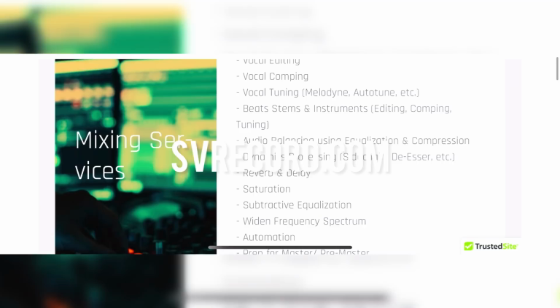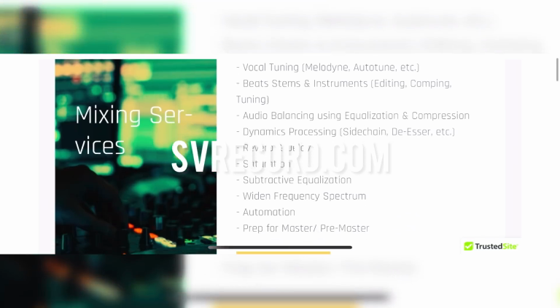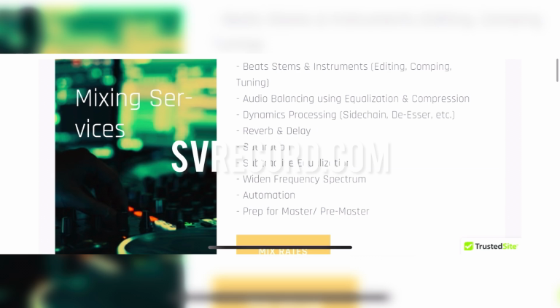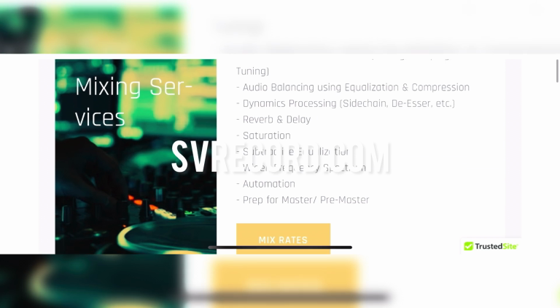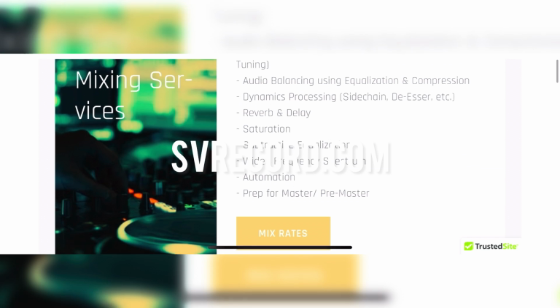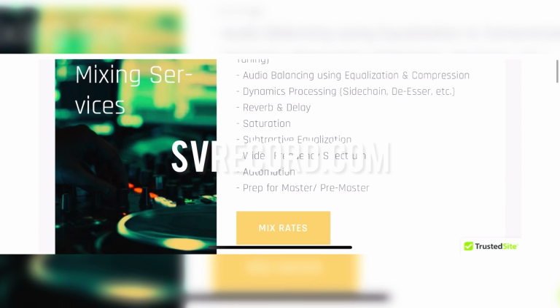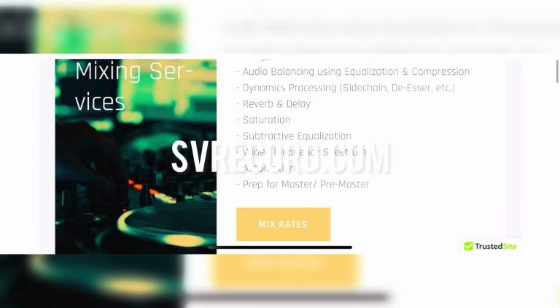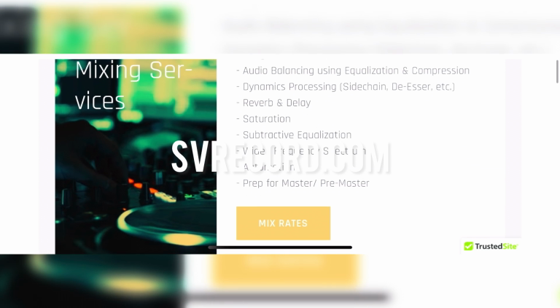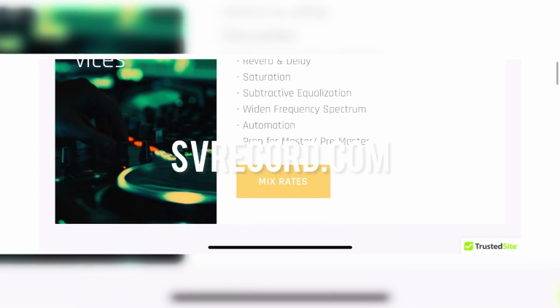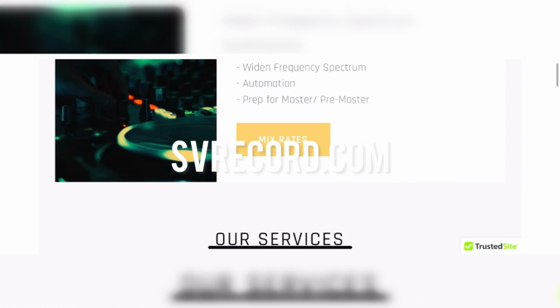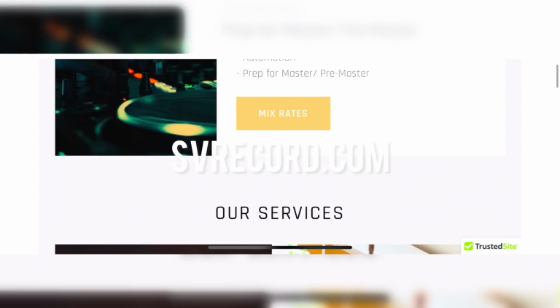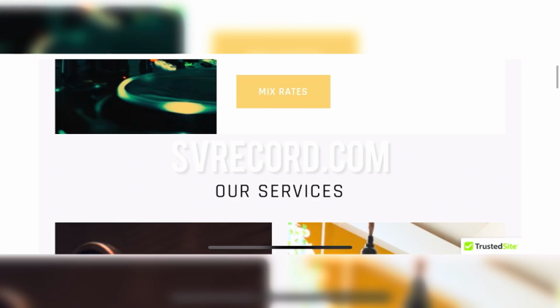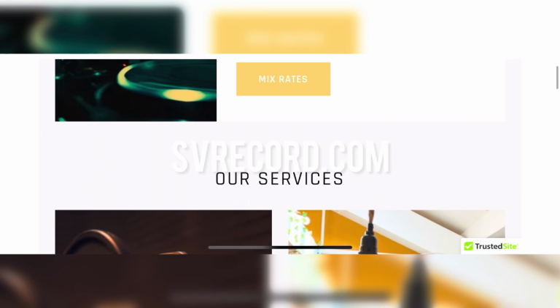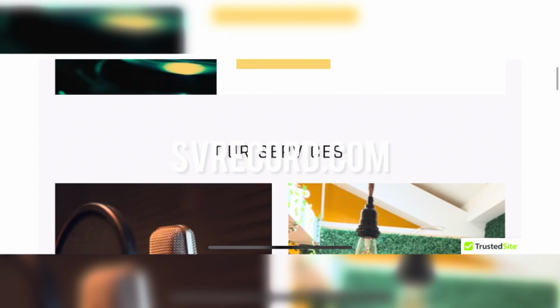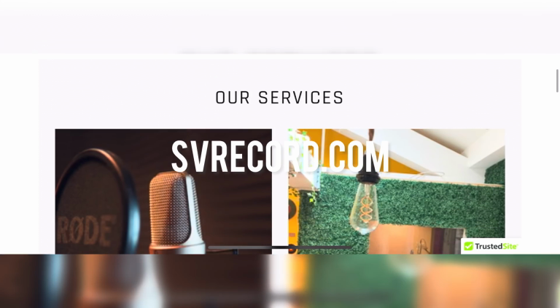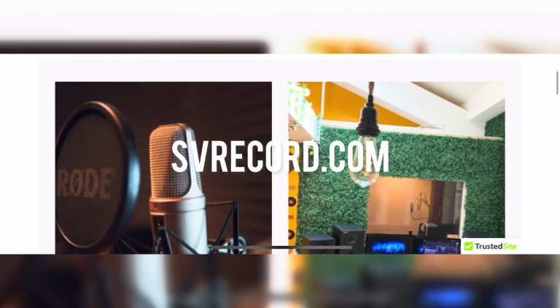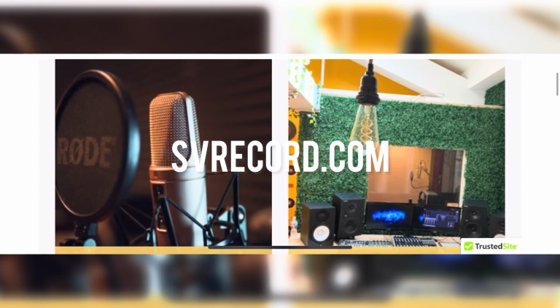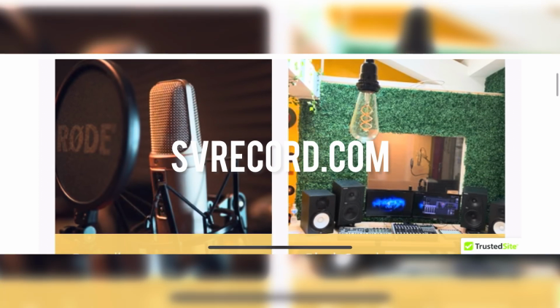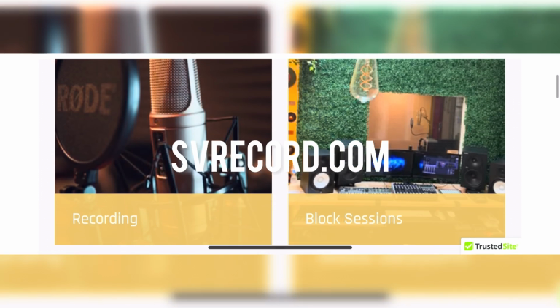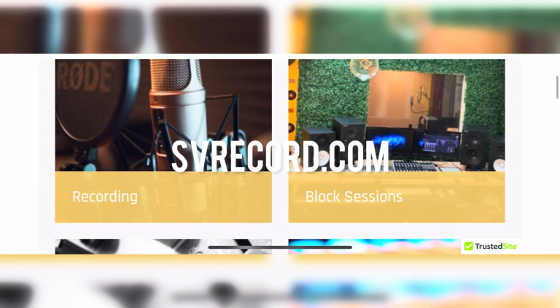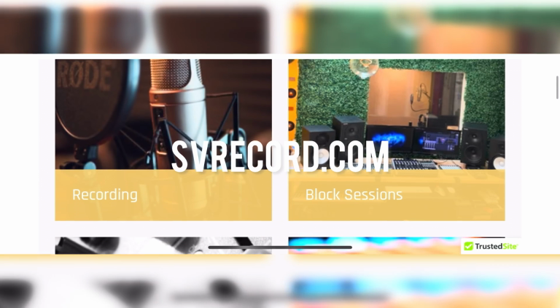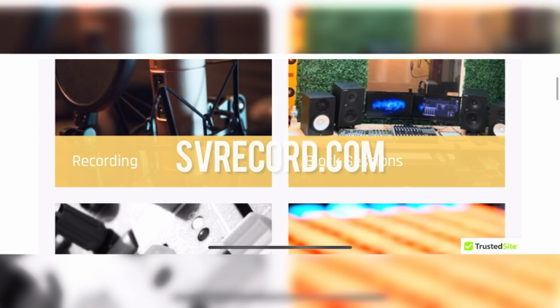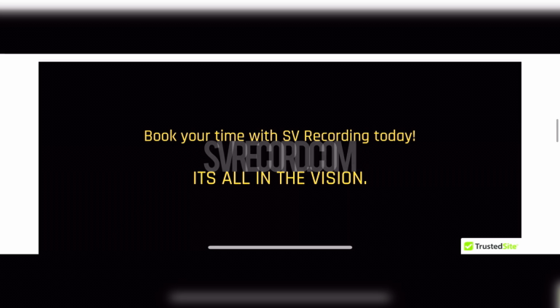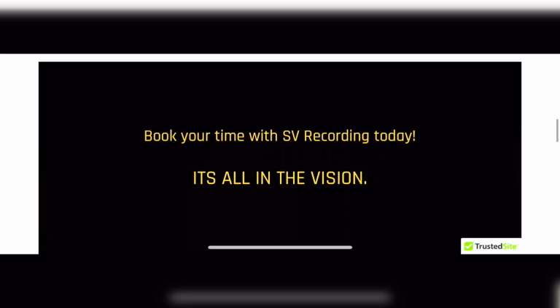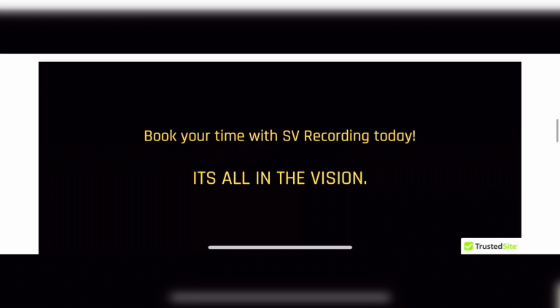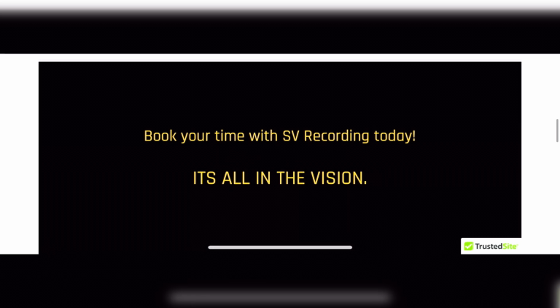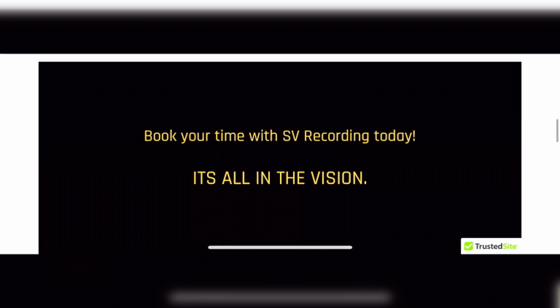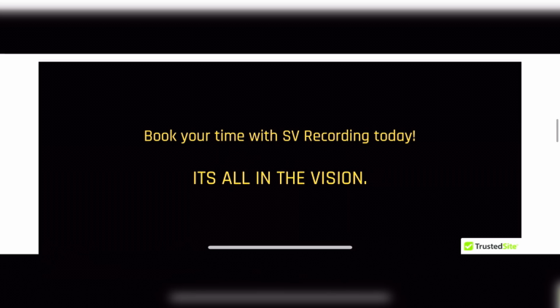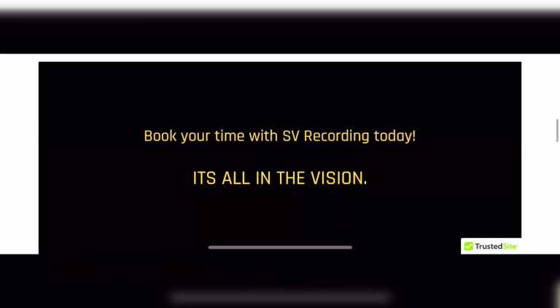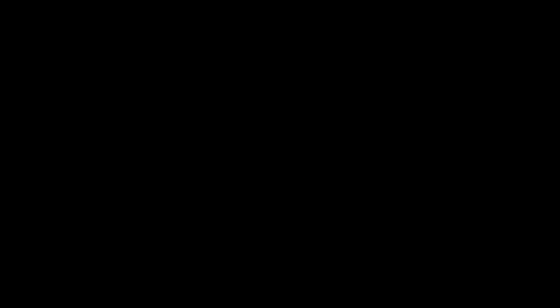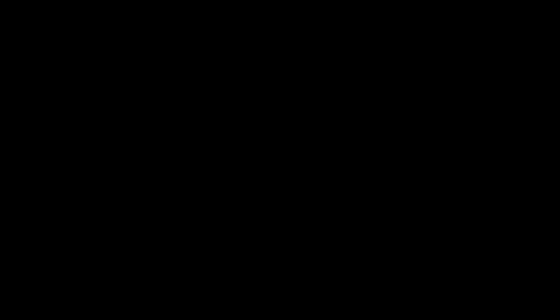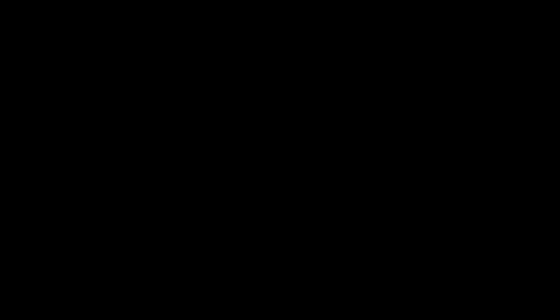For more studio tips, mixing rates, insights, and tricks, visit us at svrecord.com.